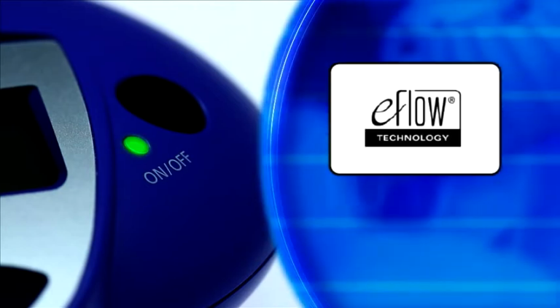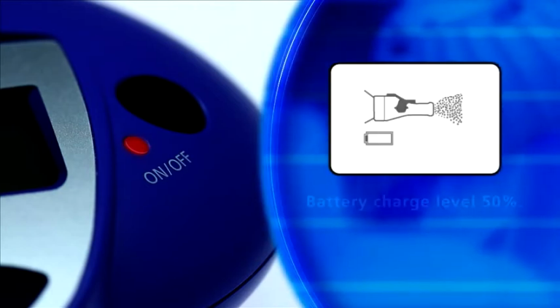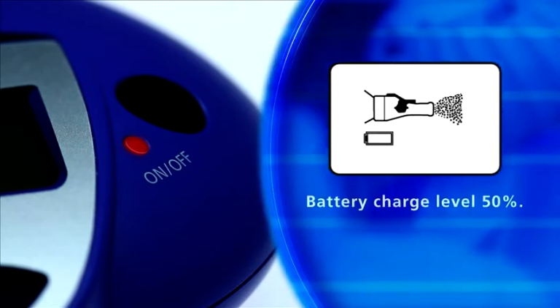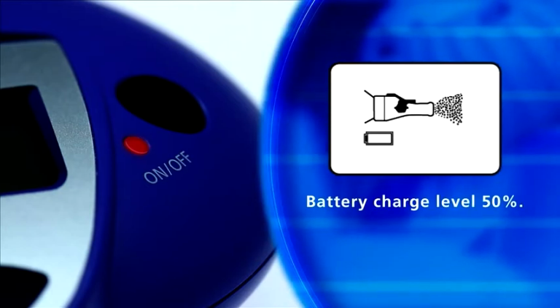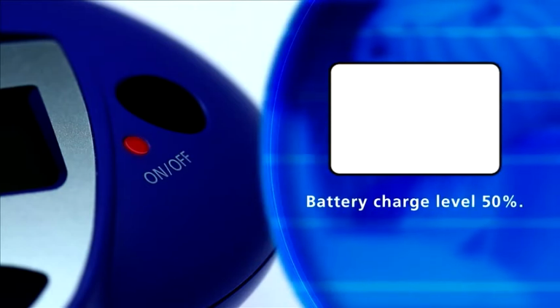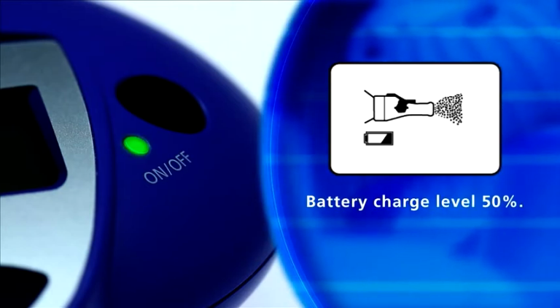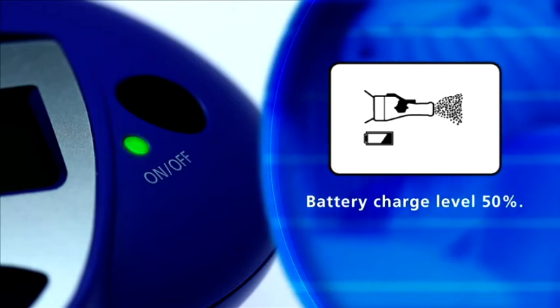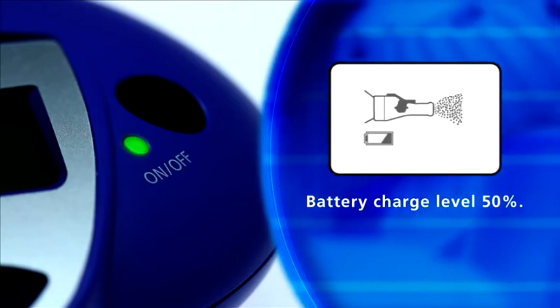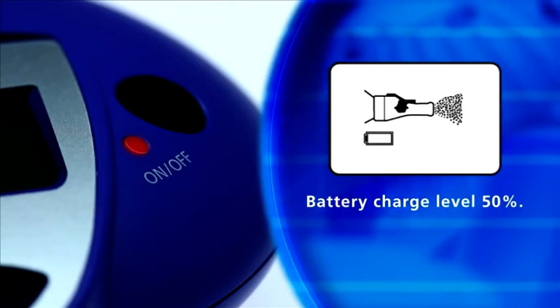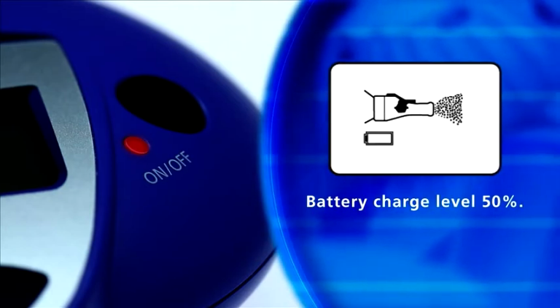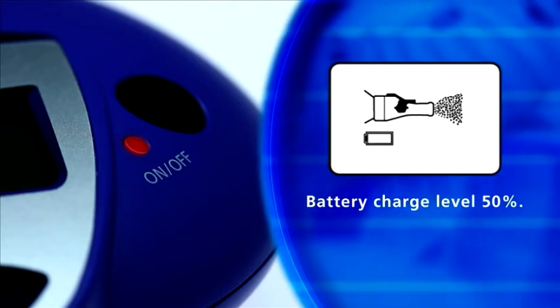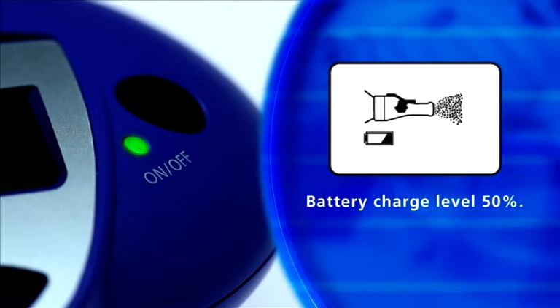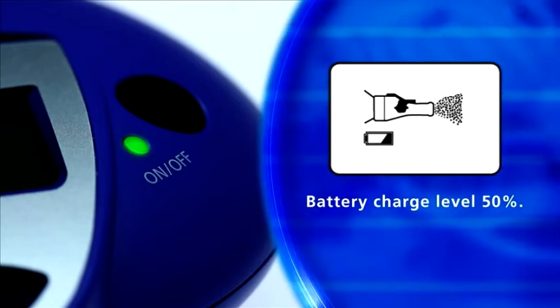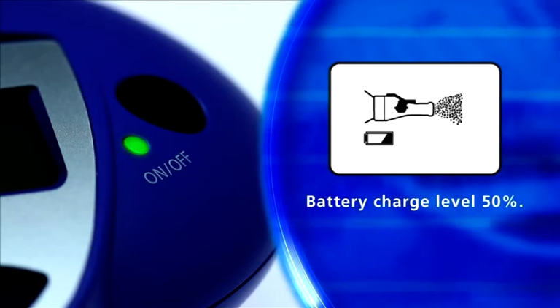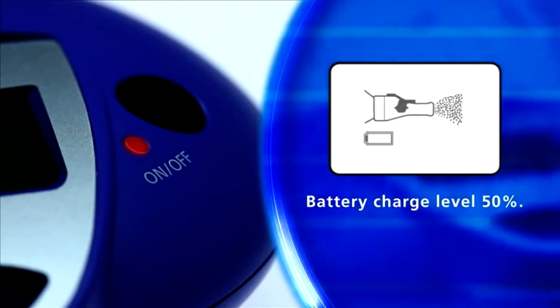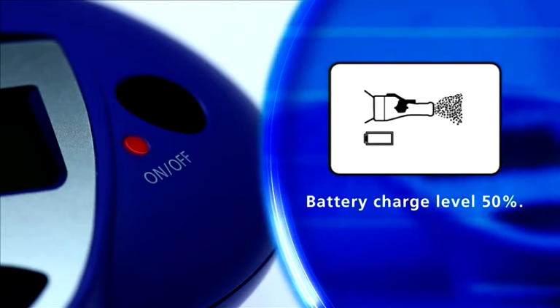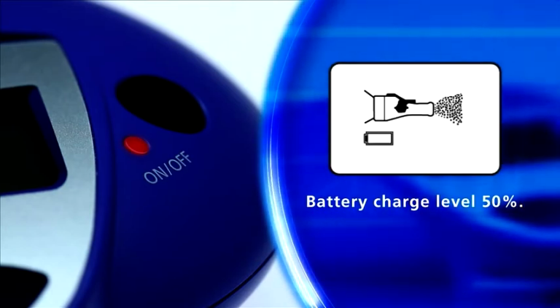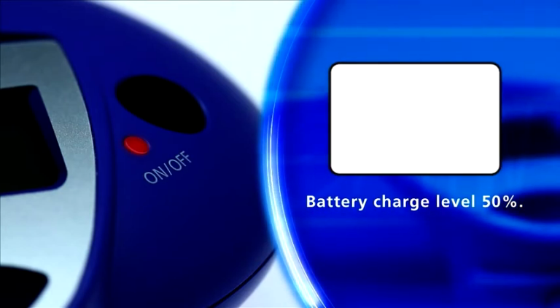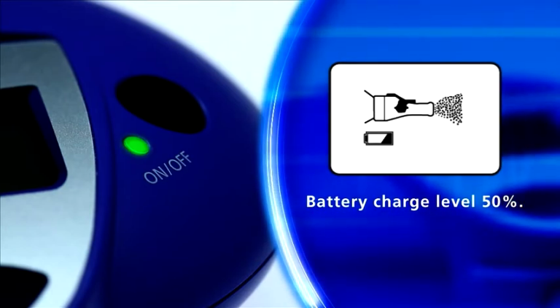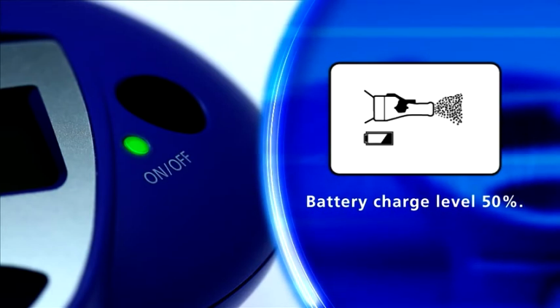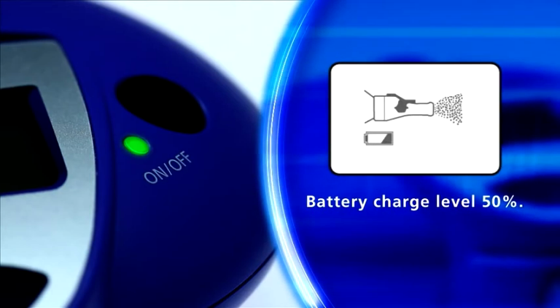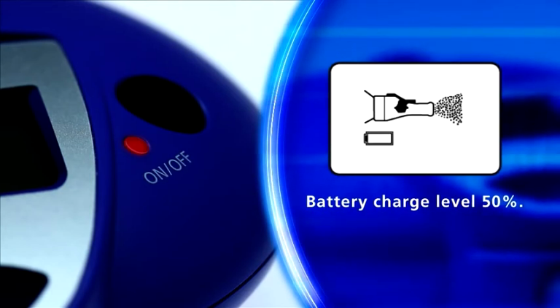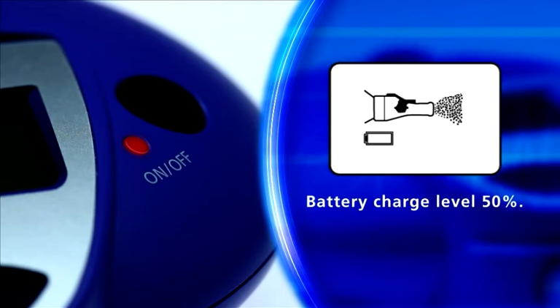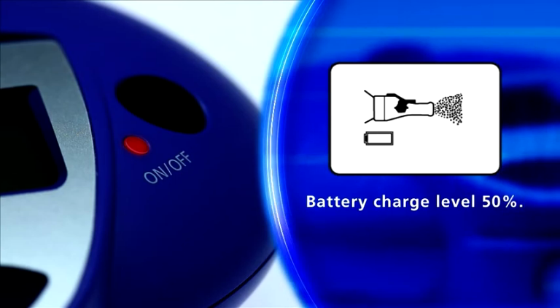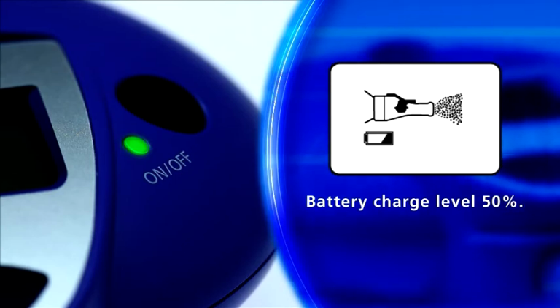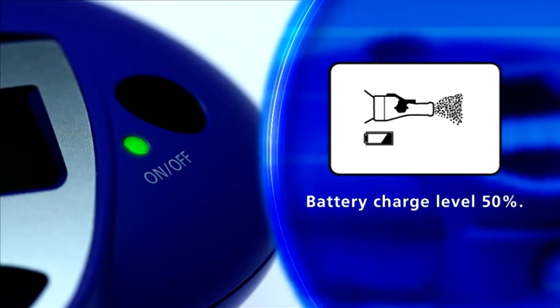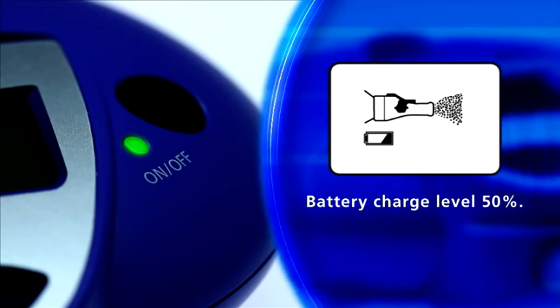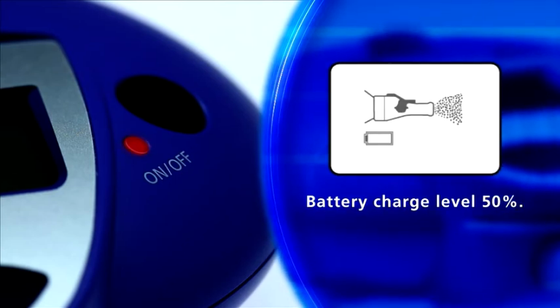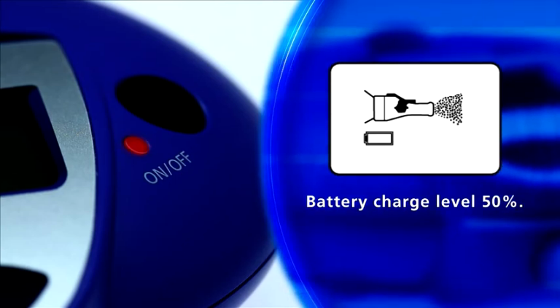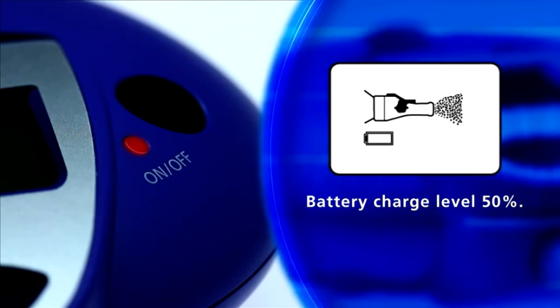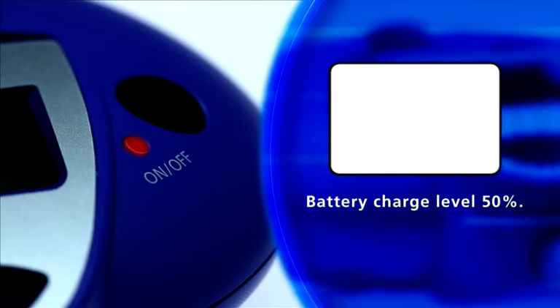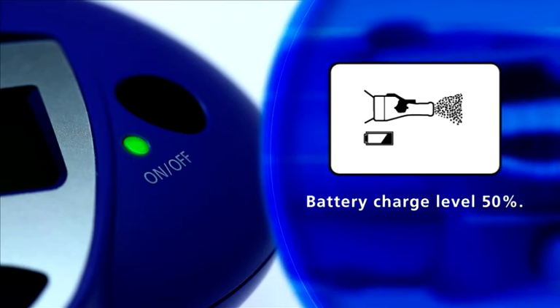Battery low. Have fresh batteries ready or connect the device to the mains with the power adapter.